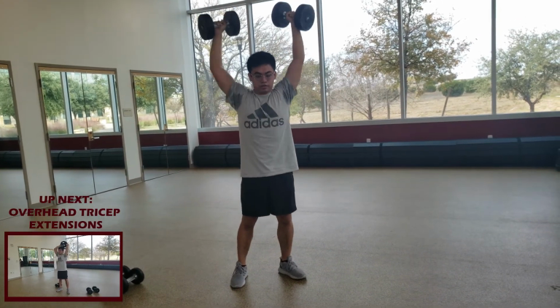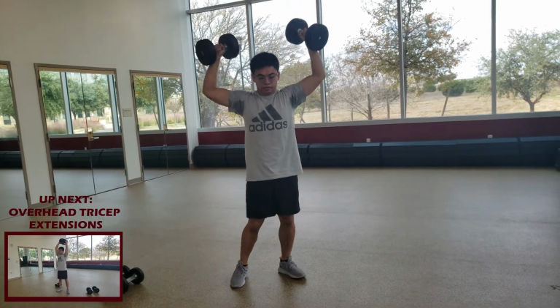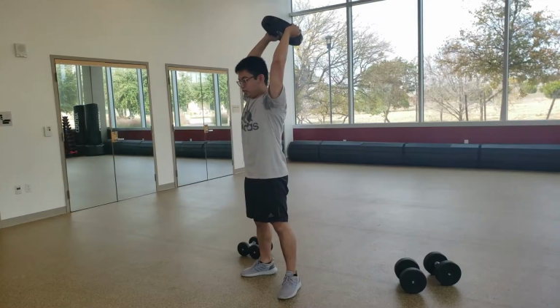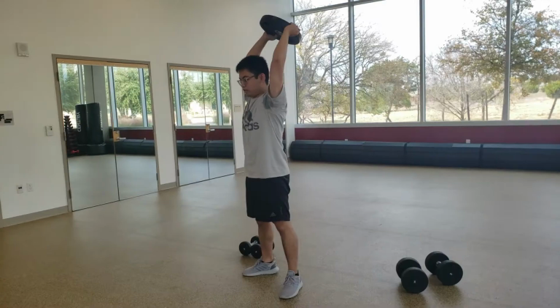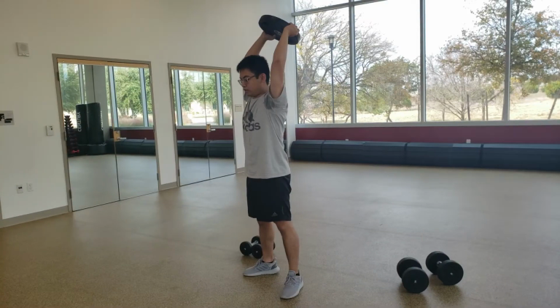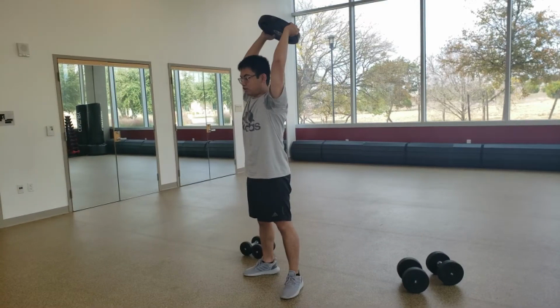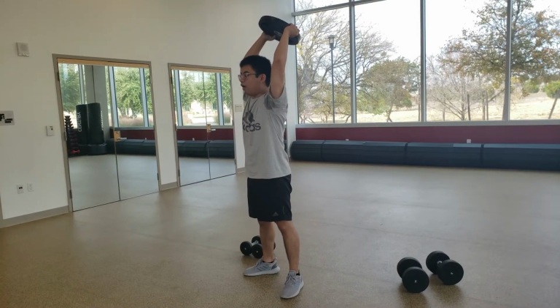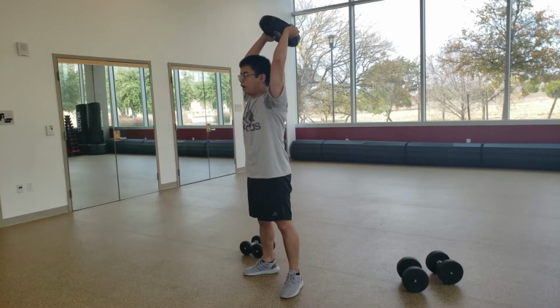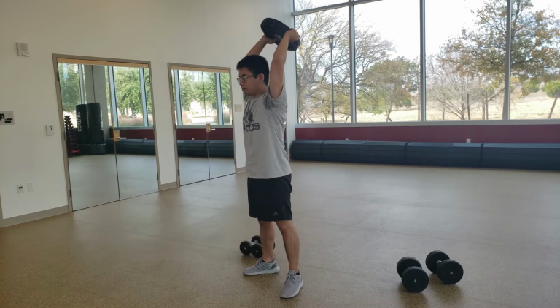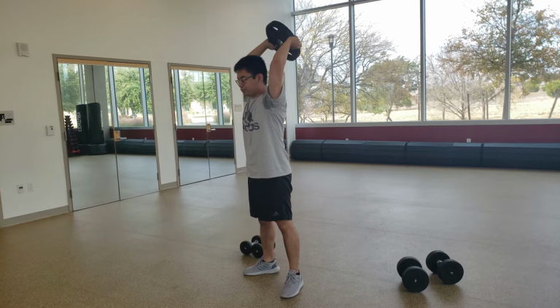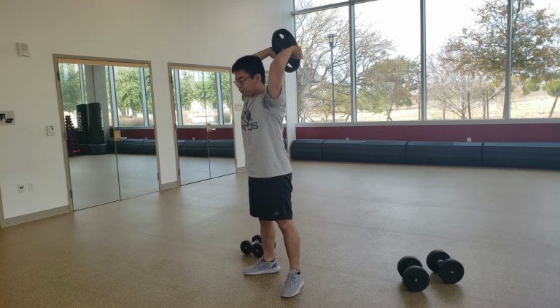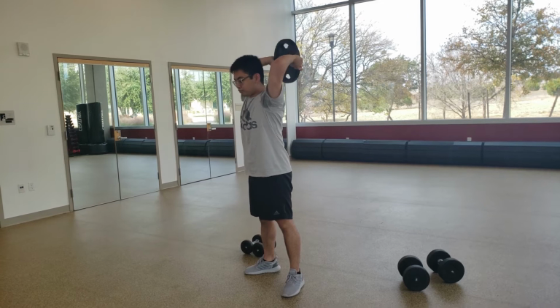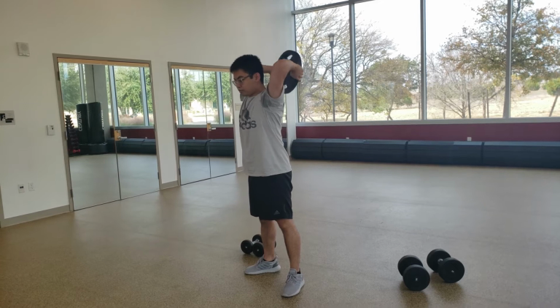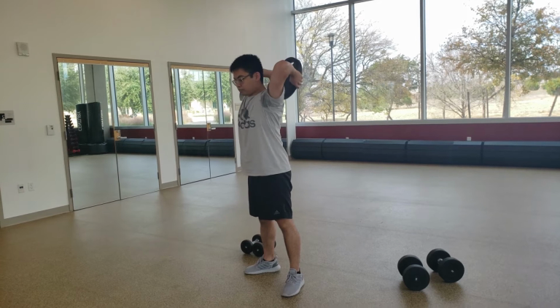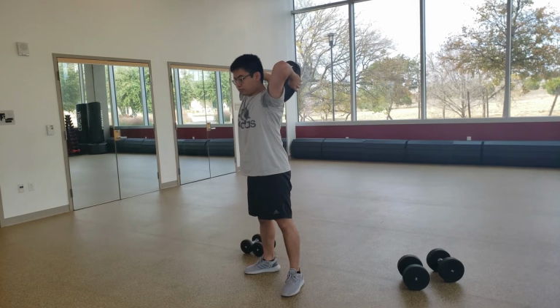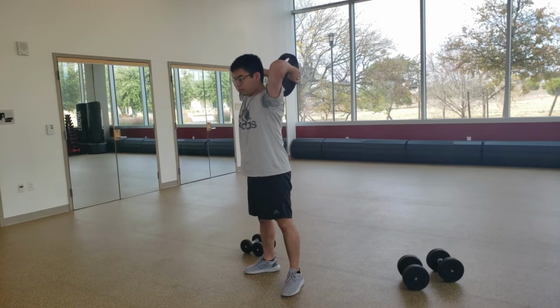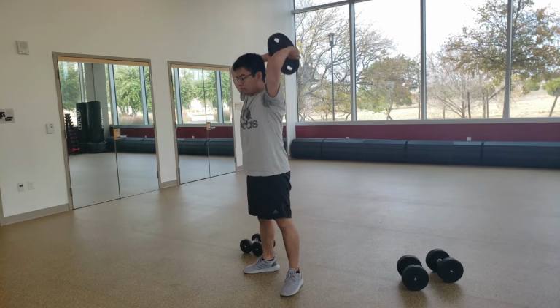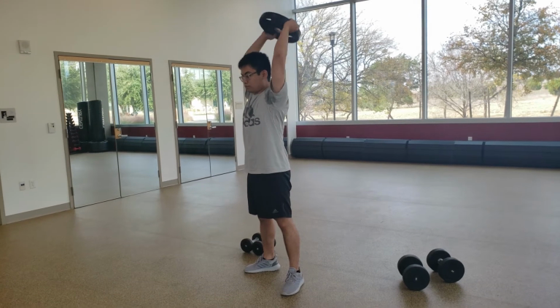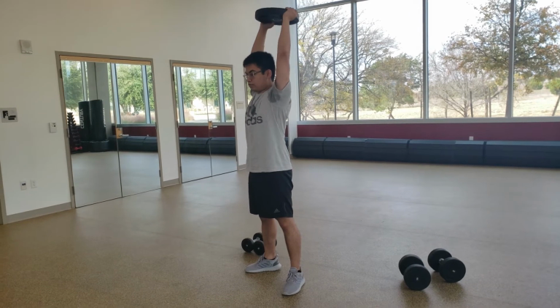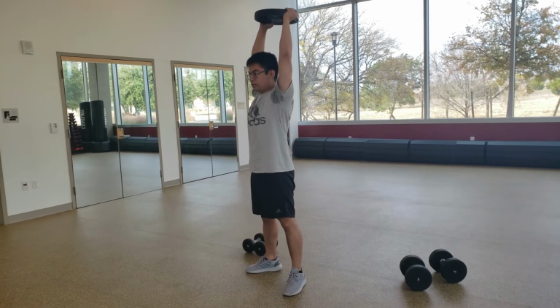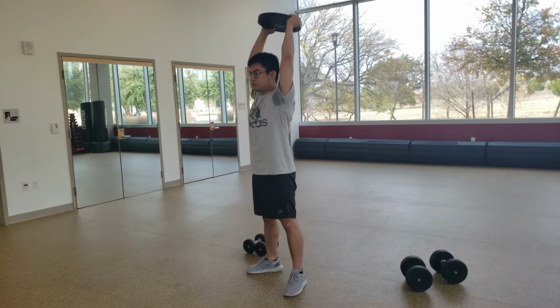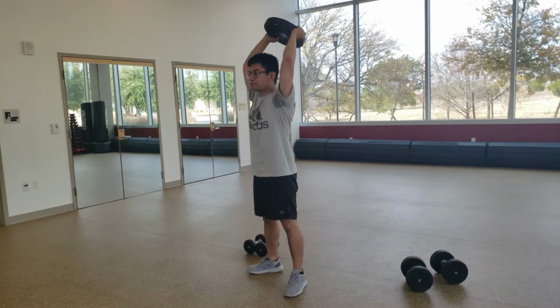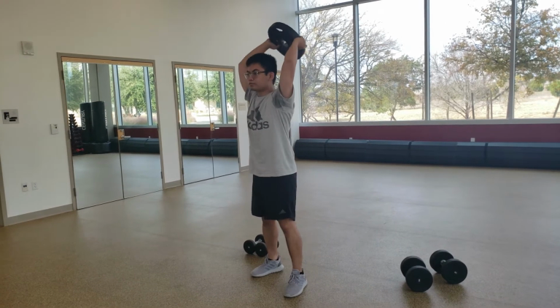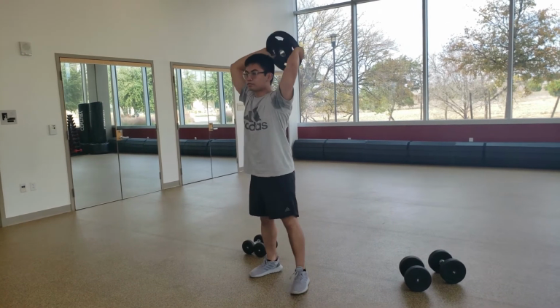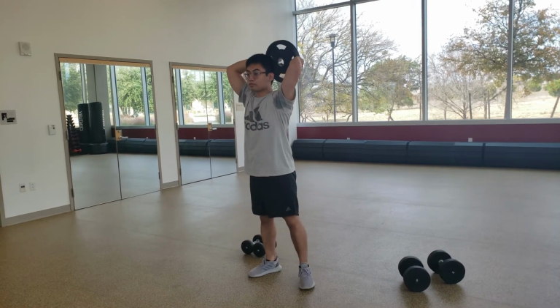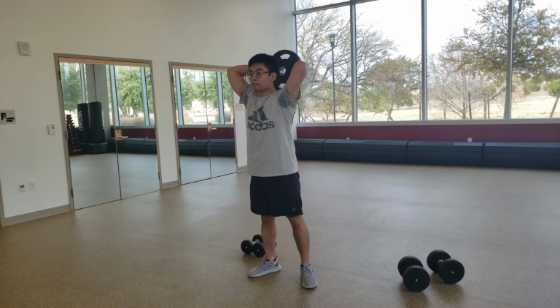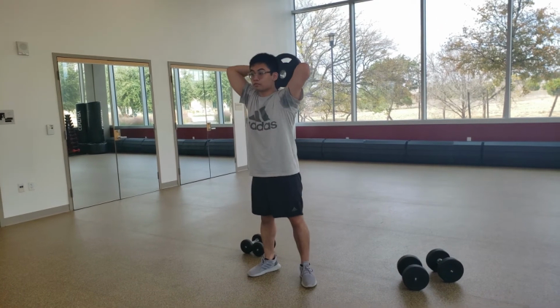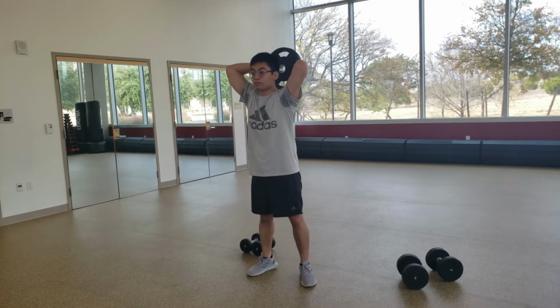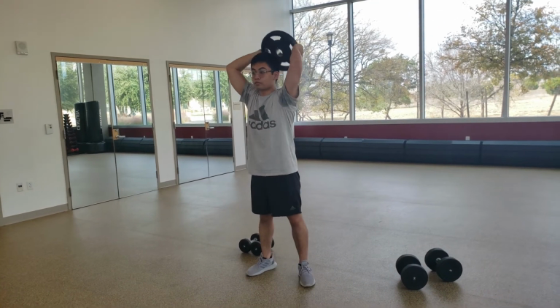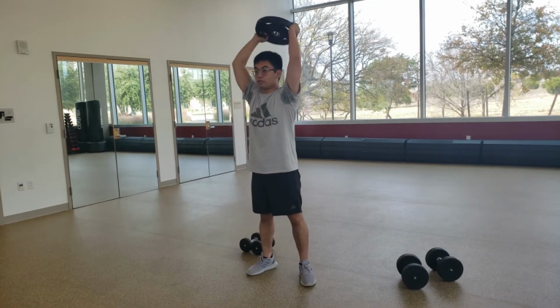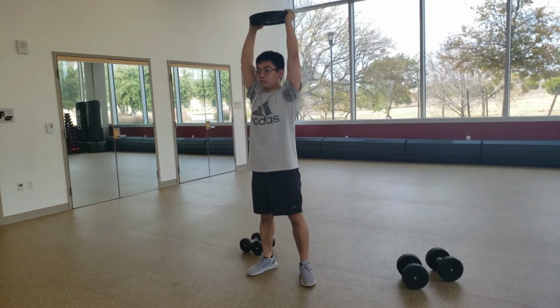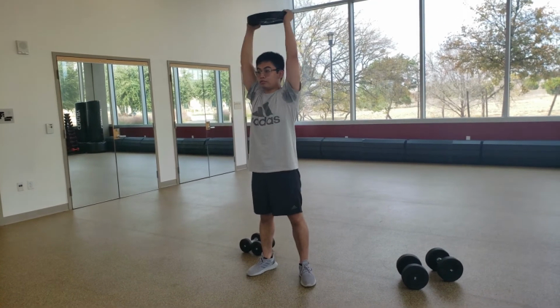Next workout is 20 overhead tricep extensions. Make sure to keep your movements fully controlled.